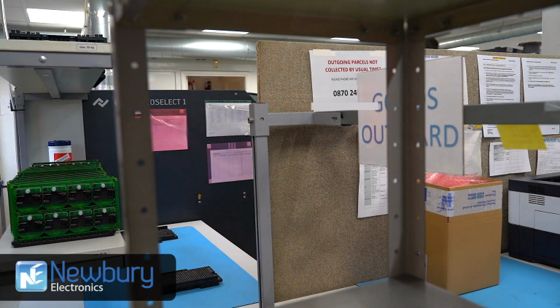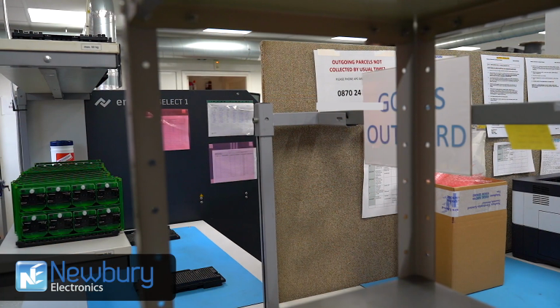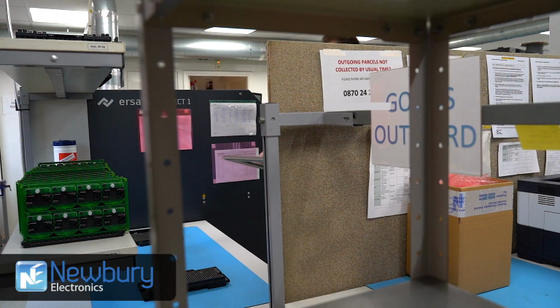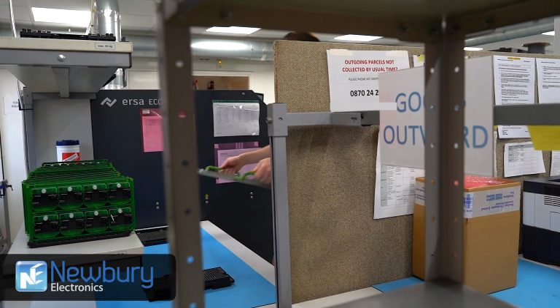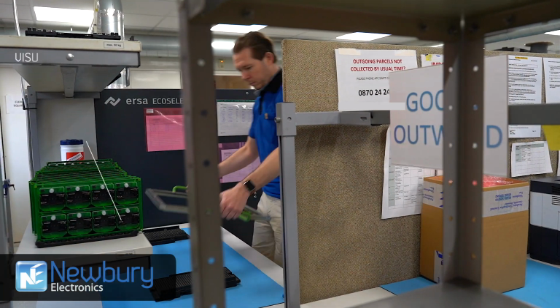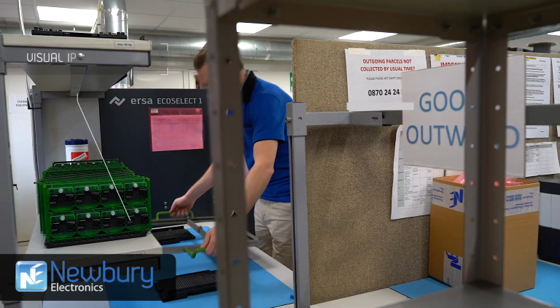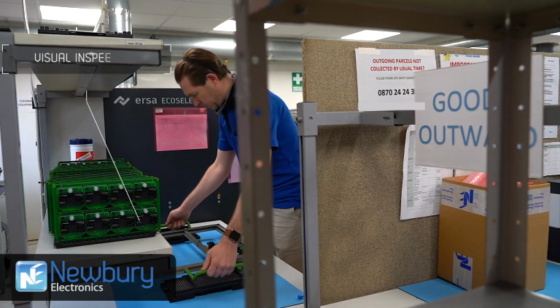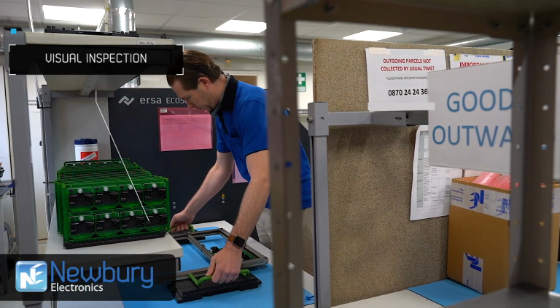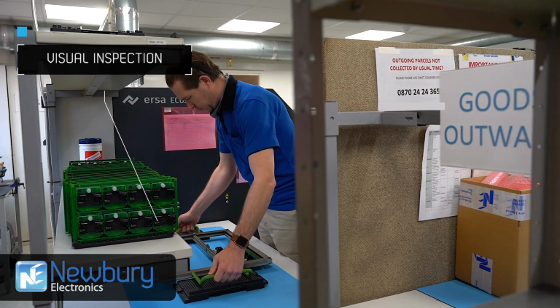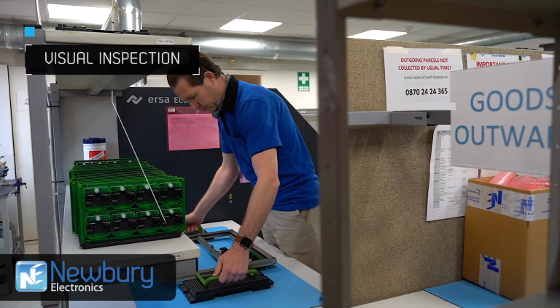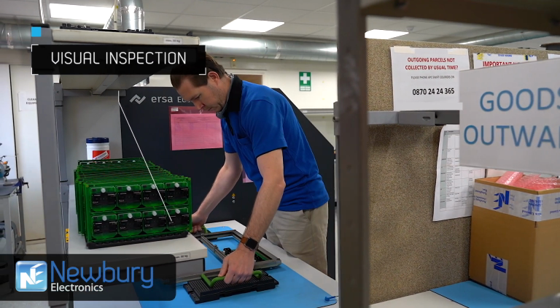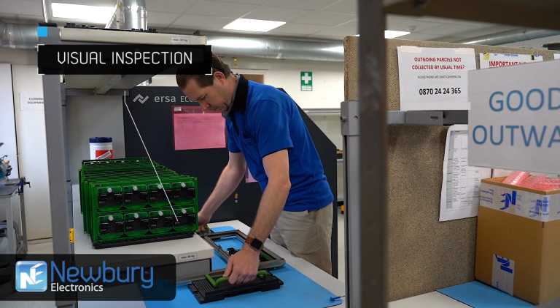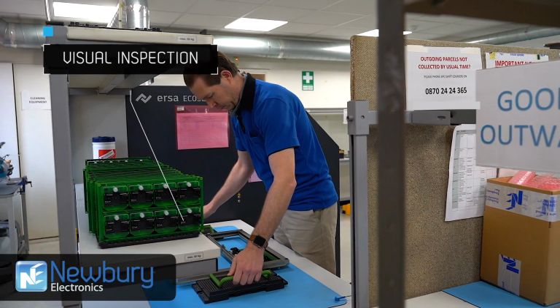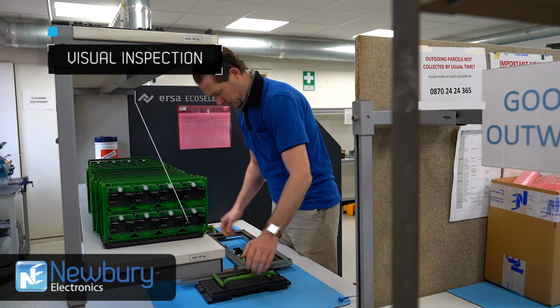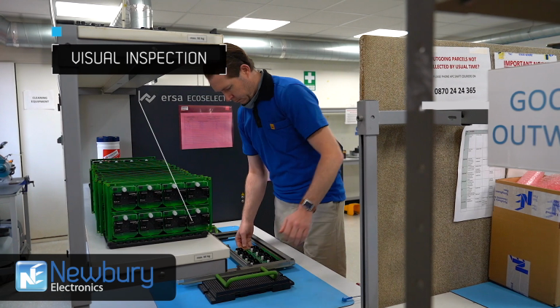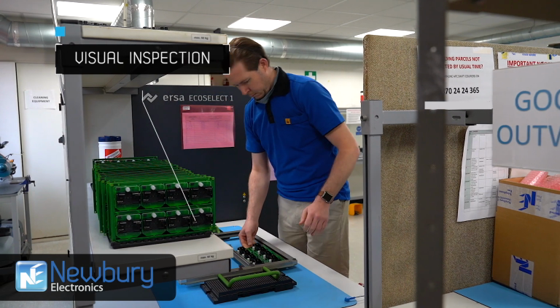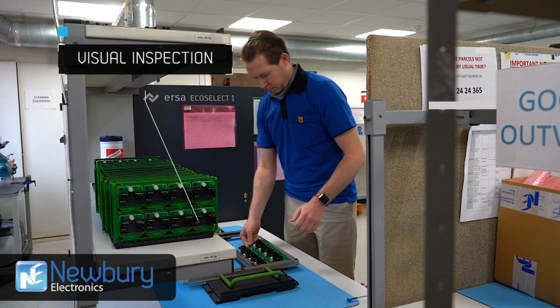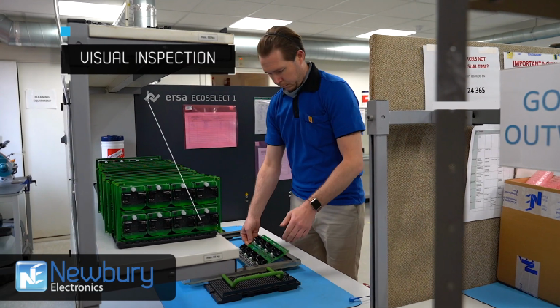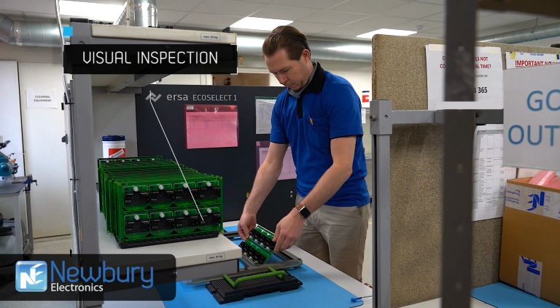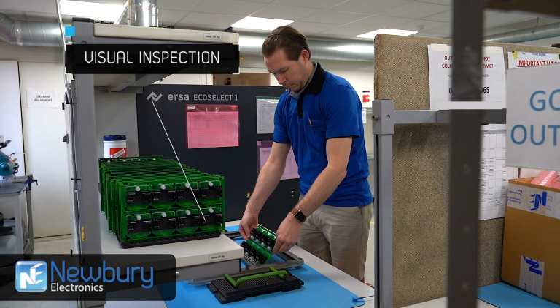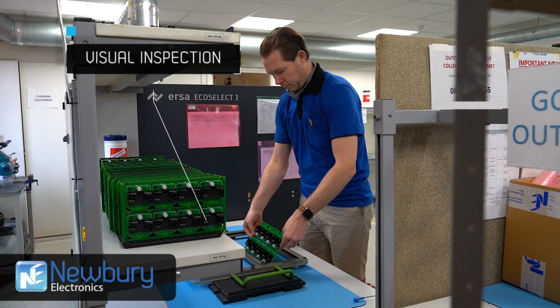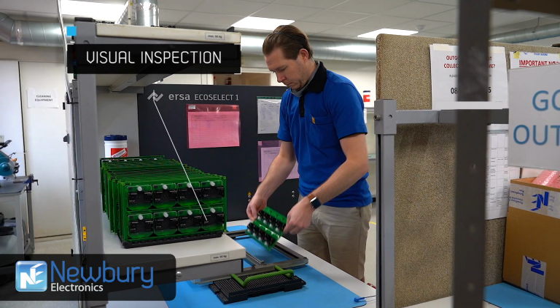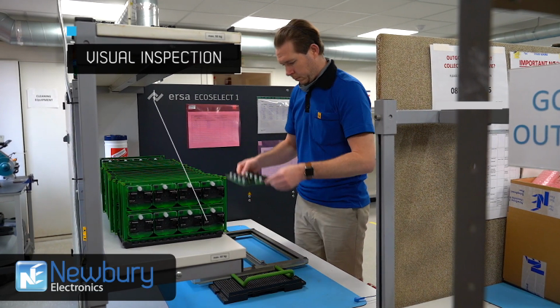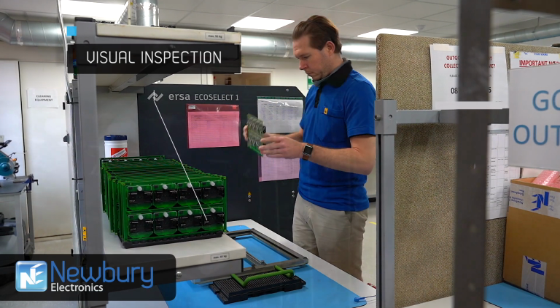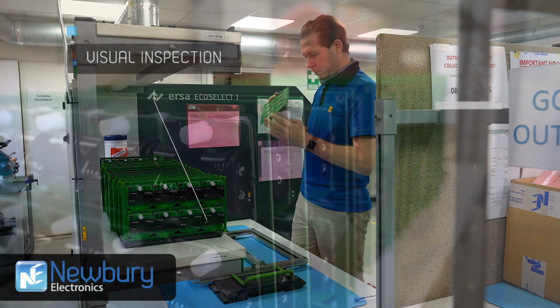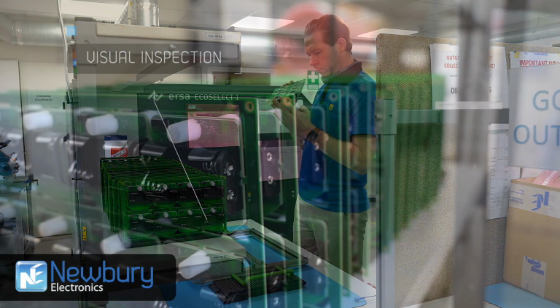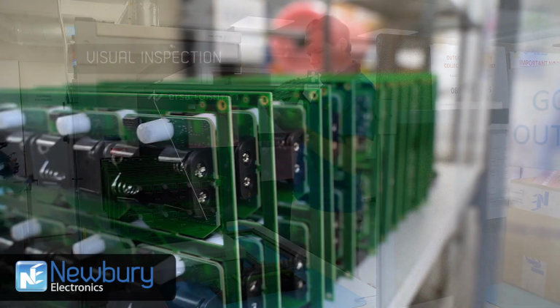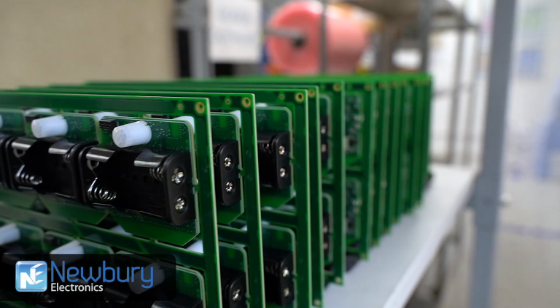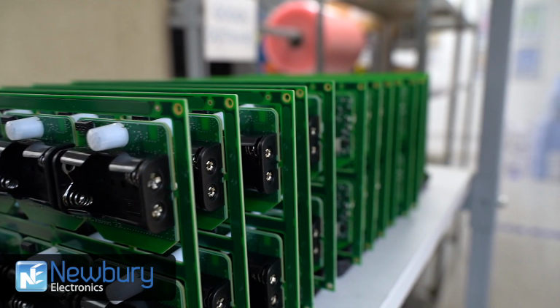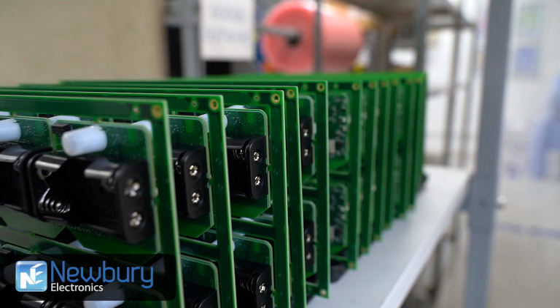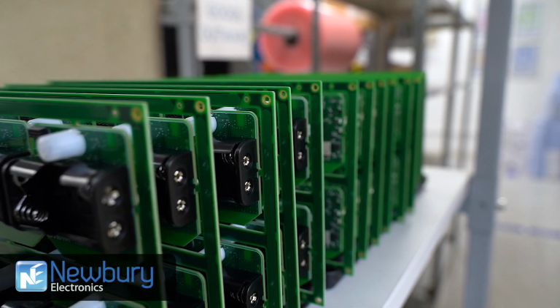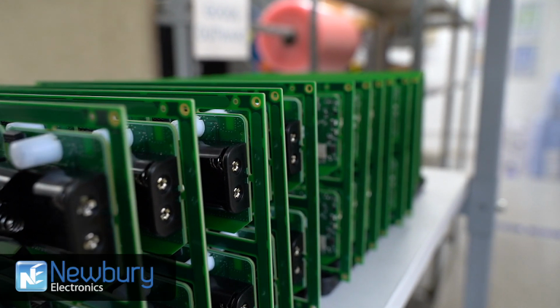Once the process is finished, there is a quick visual check of each board before moving on to the next stage in our PCBA process.